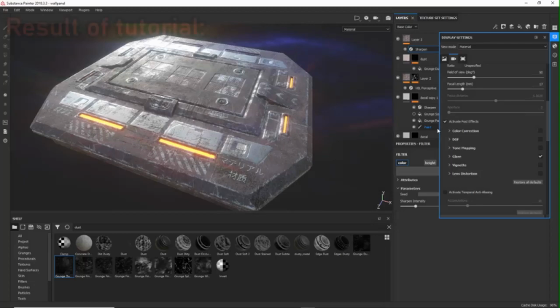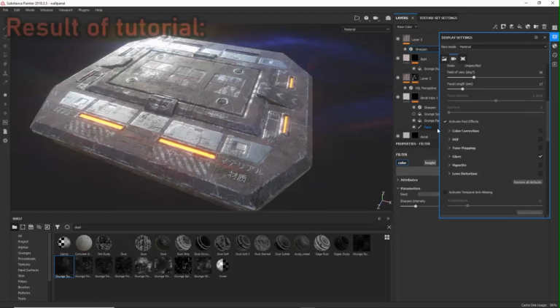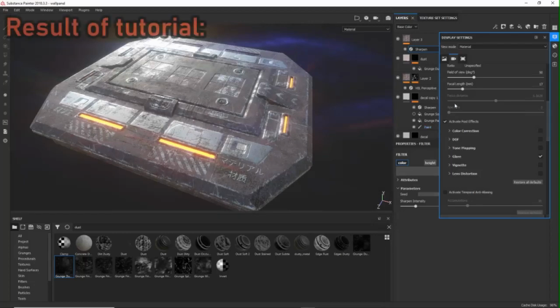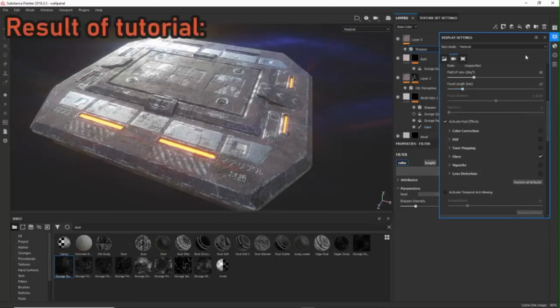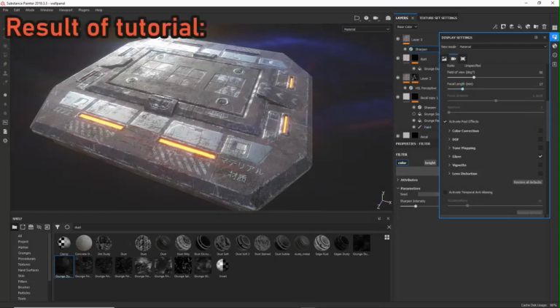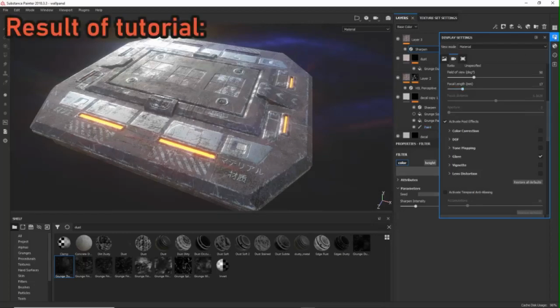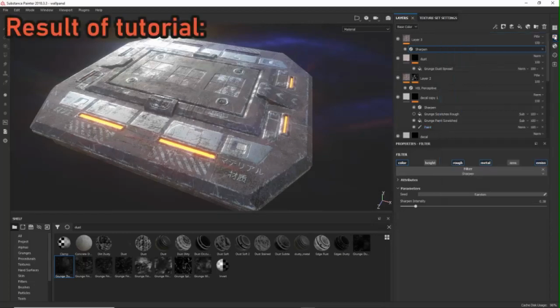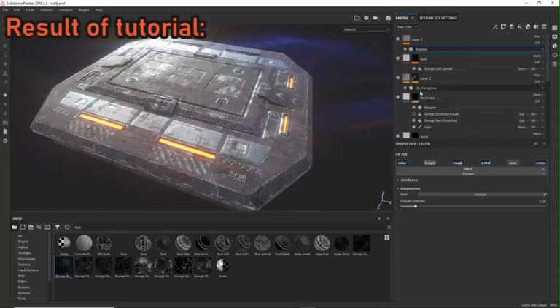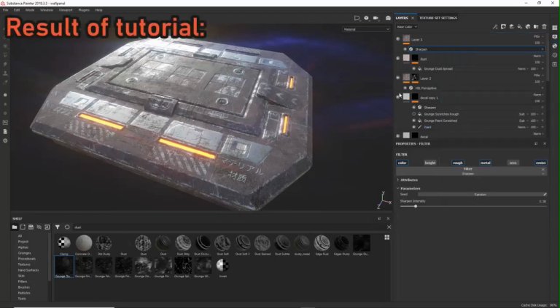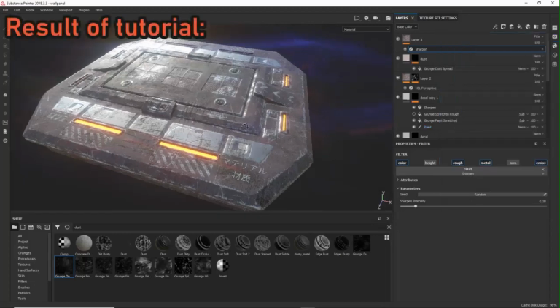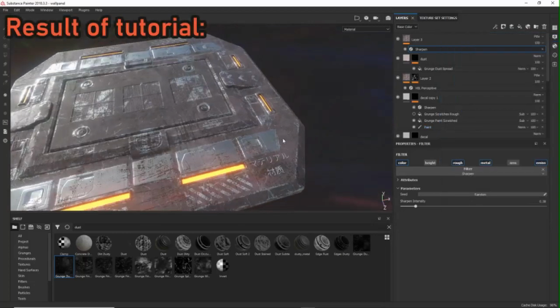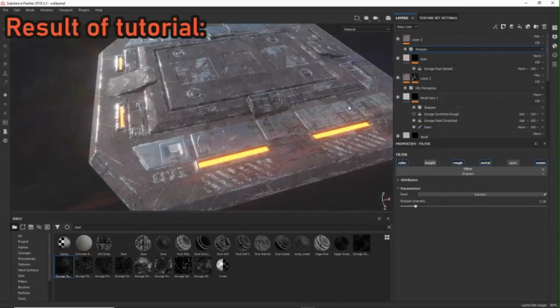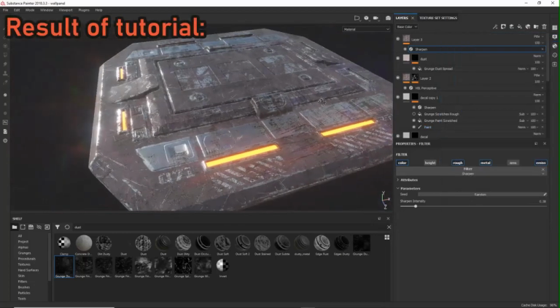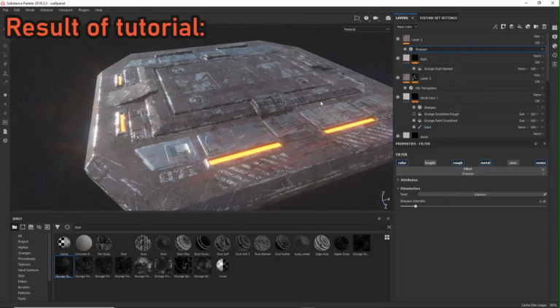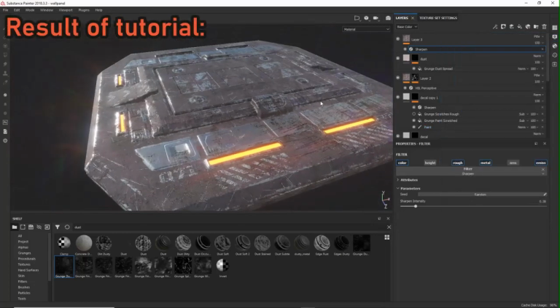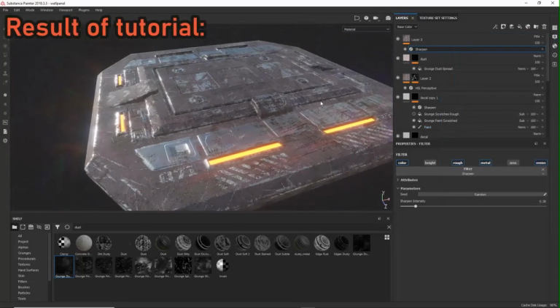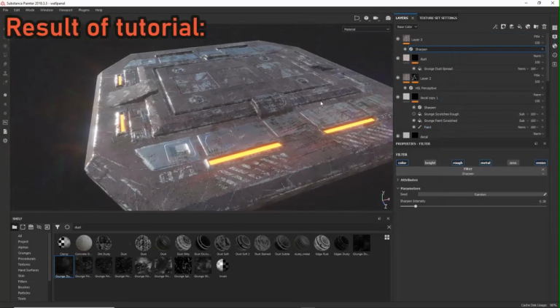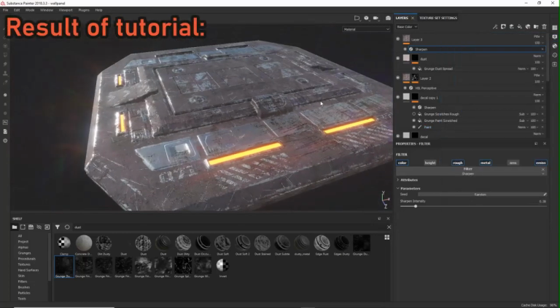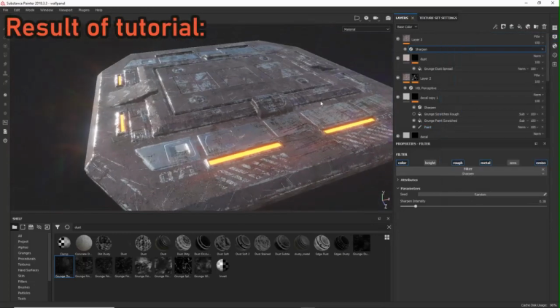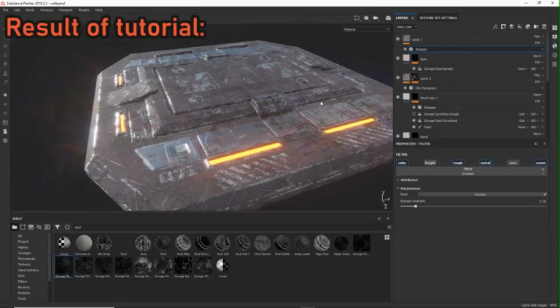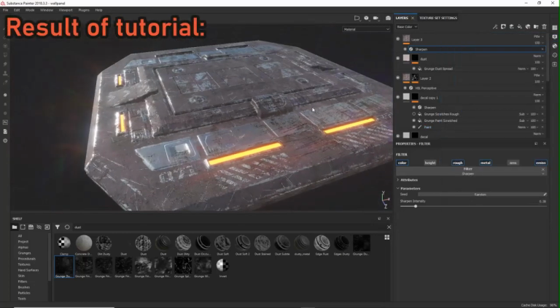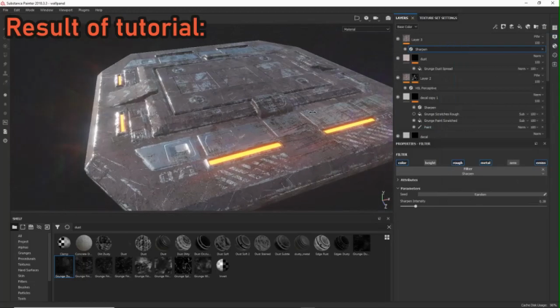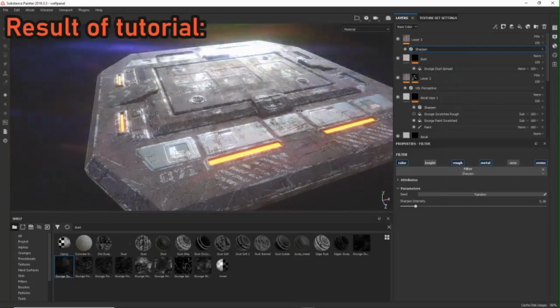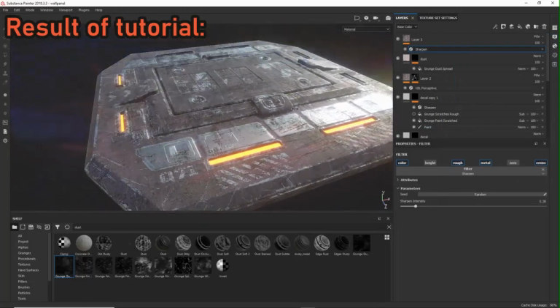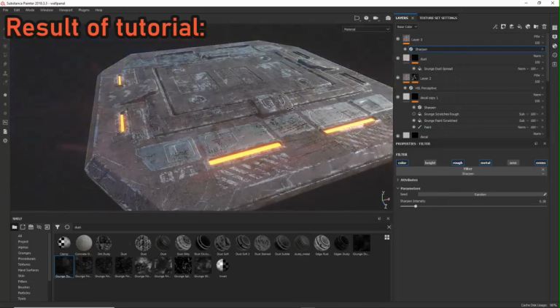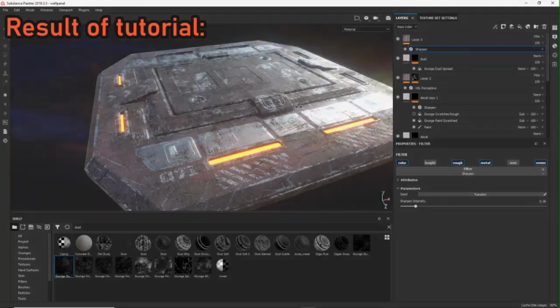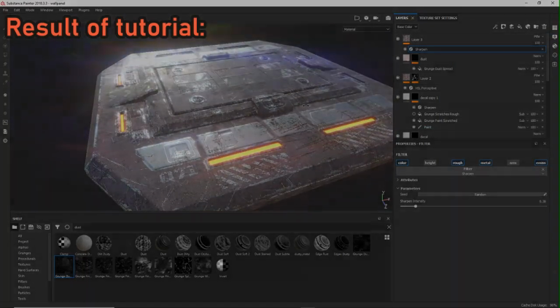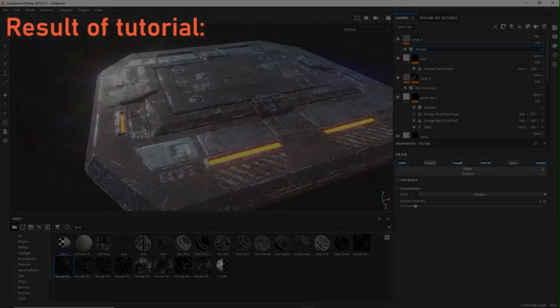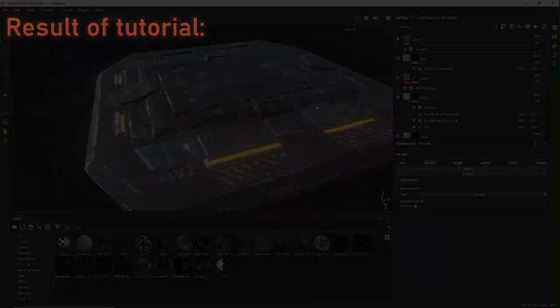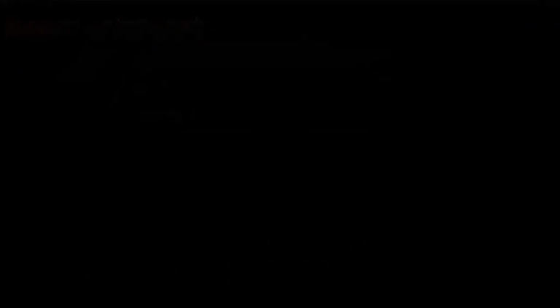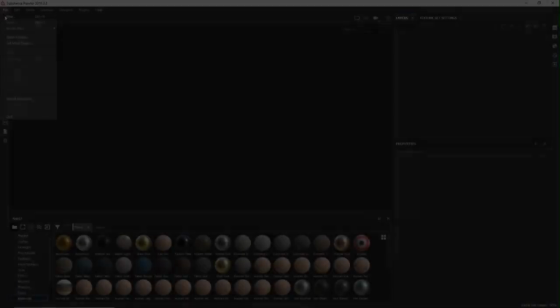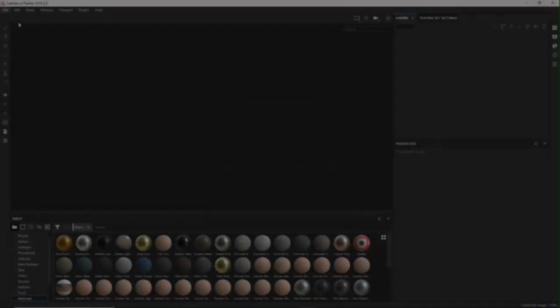Hi there. So in this tutorial I want to show you how you can get sci-fi panels like these with just eight pretty straightforward quick steps.